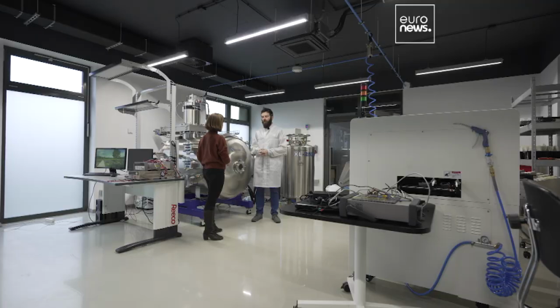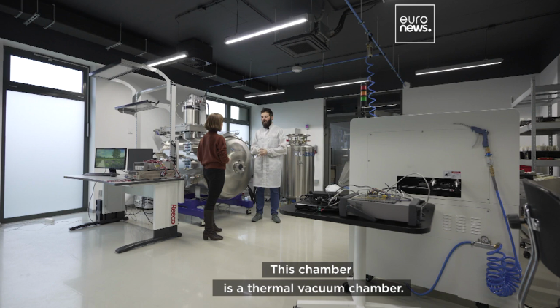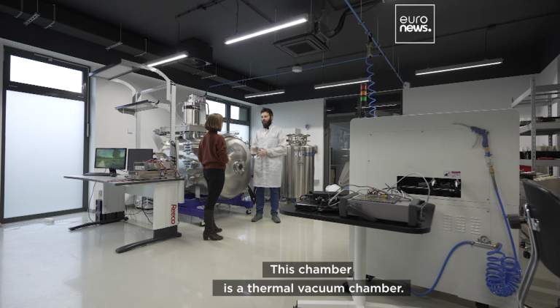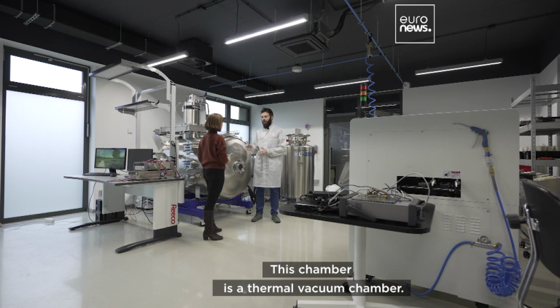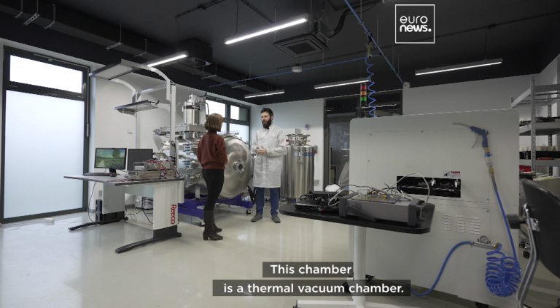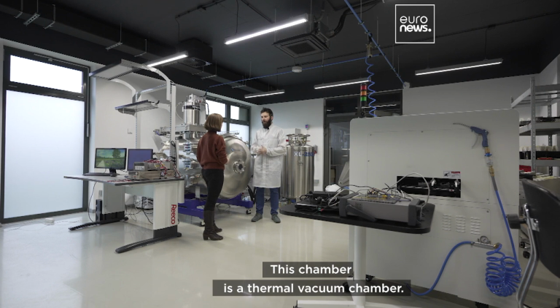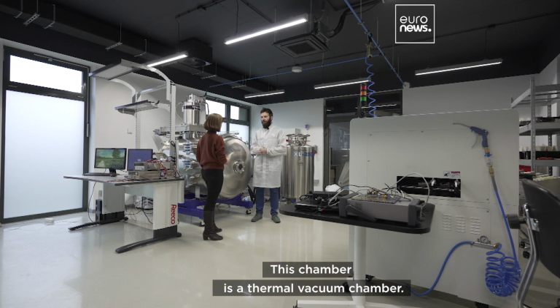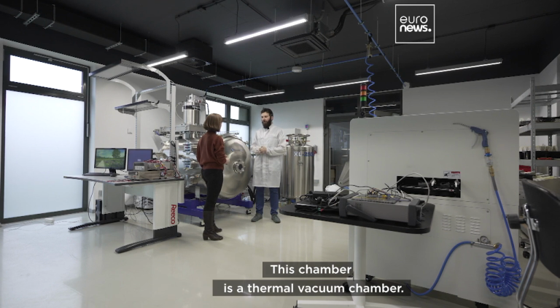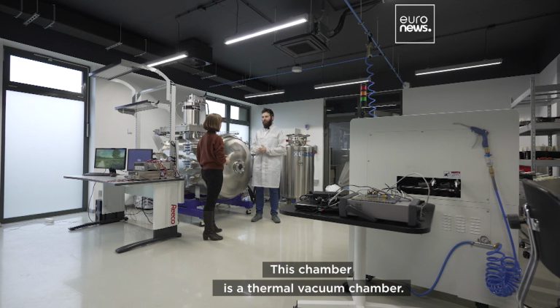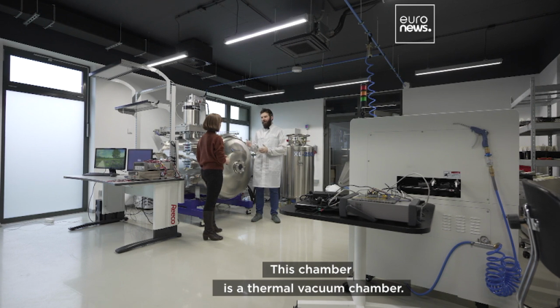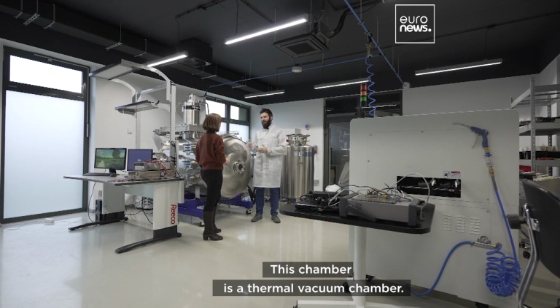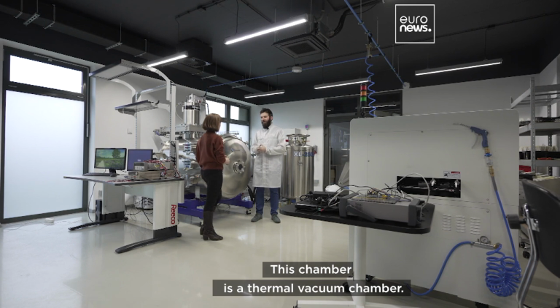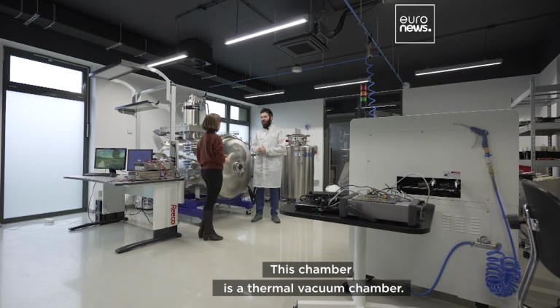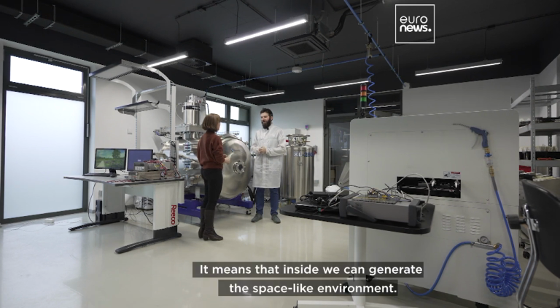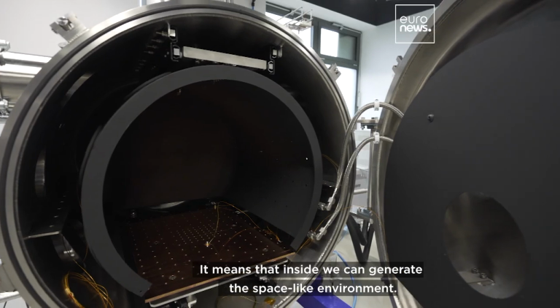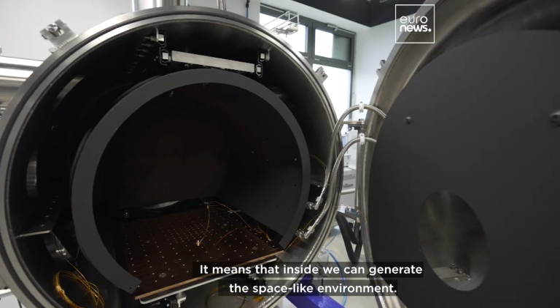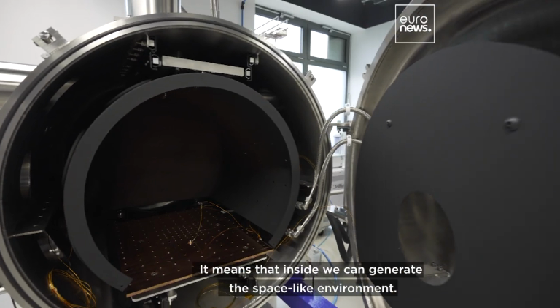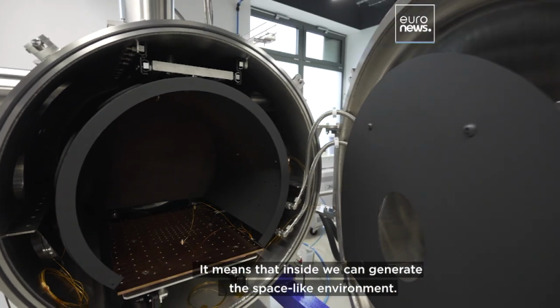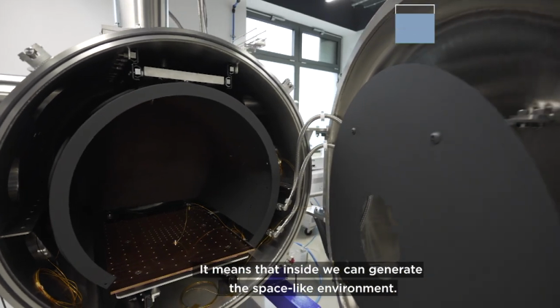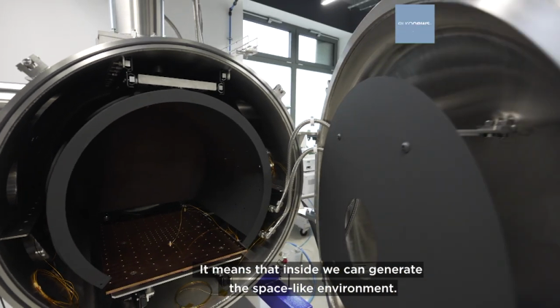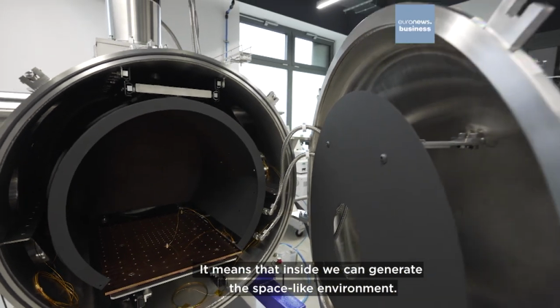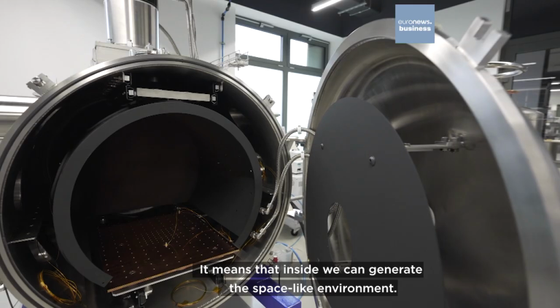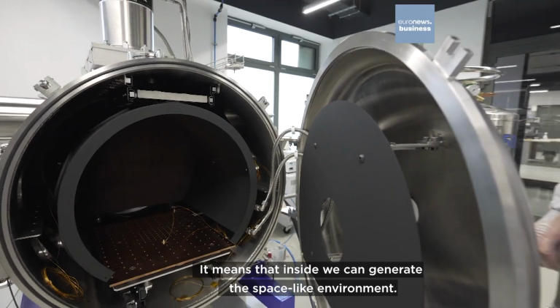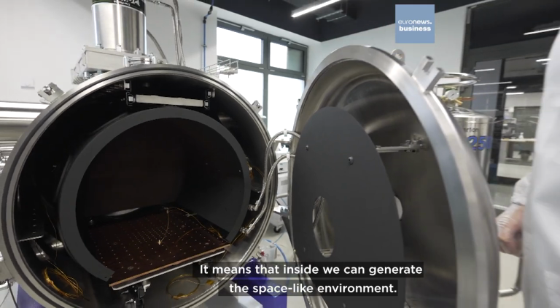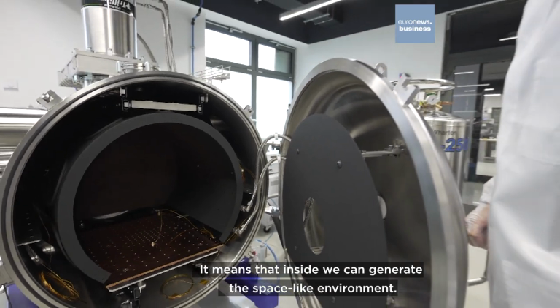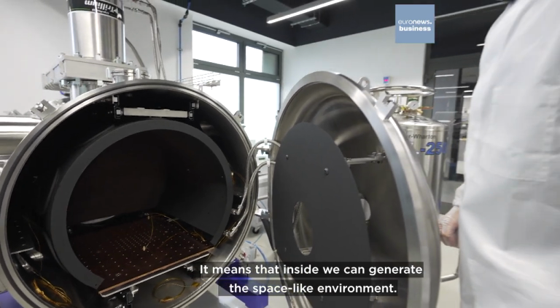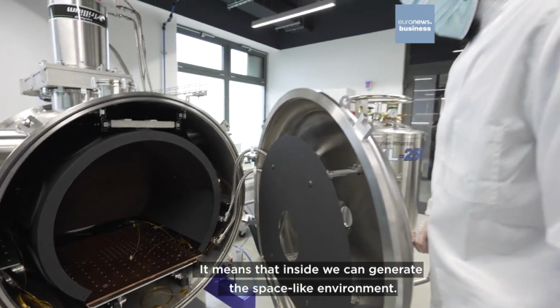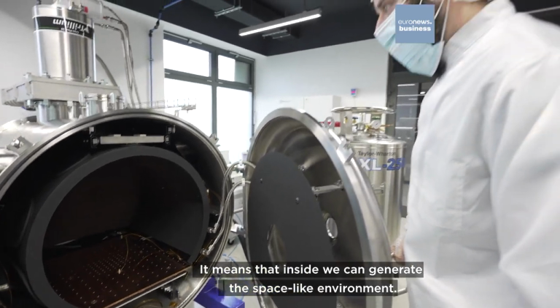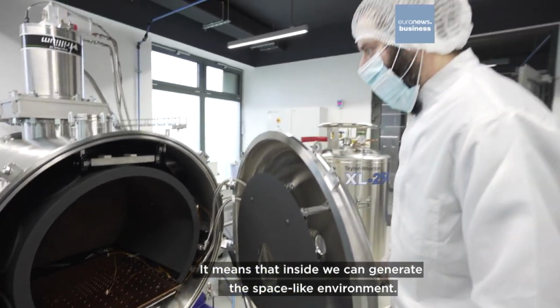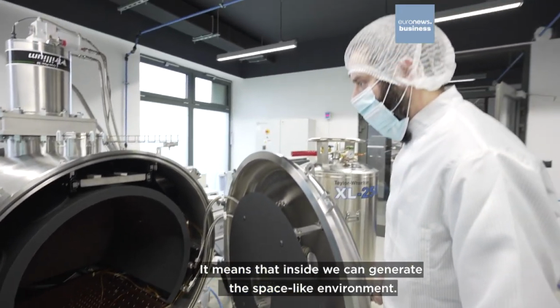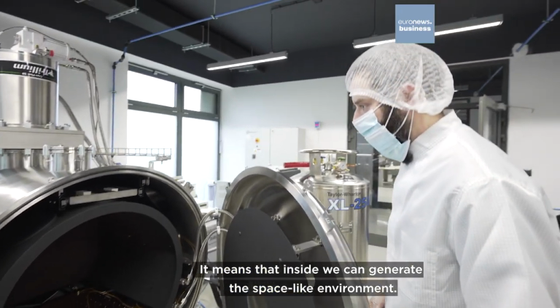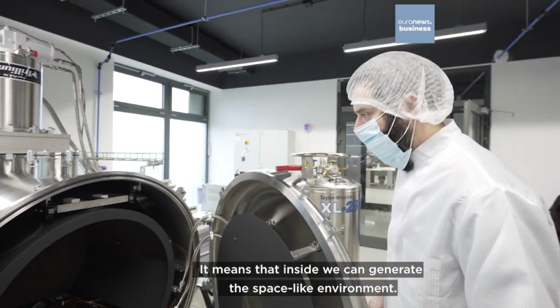This chamber is a thermal vacuum chamber. It means that inside we can generate a space-like environment.